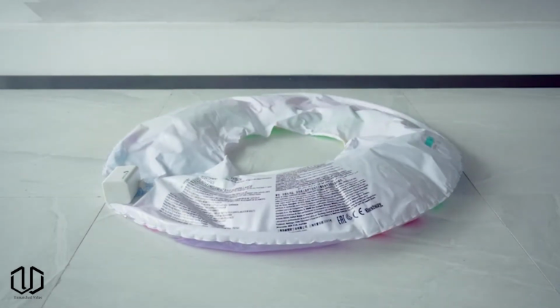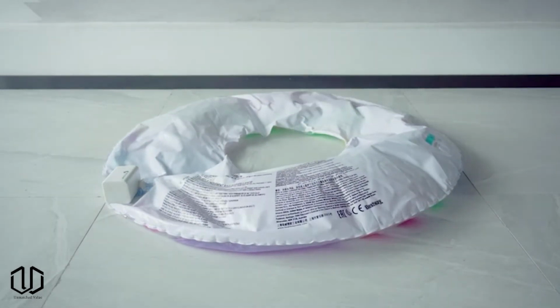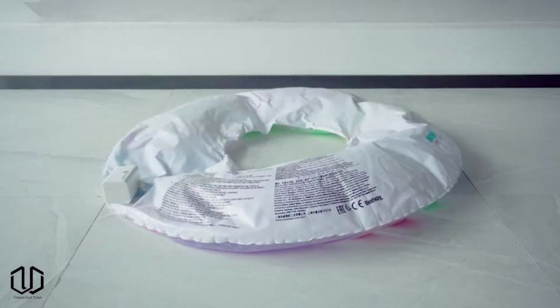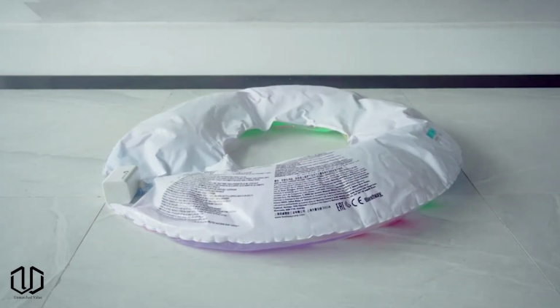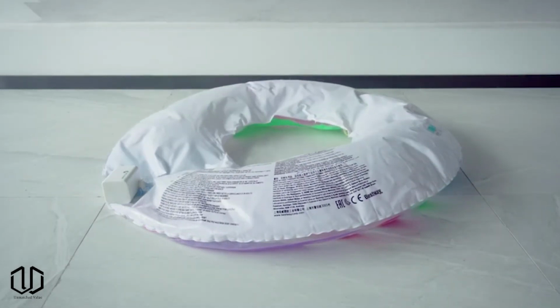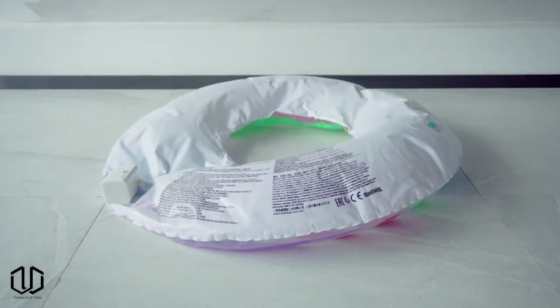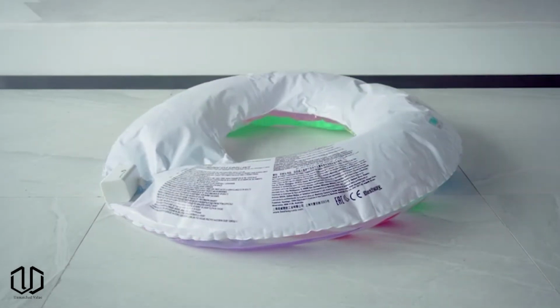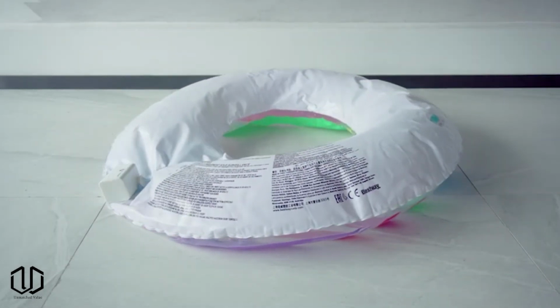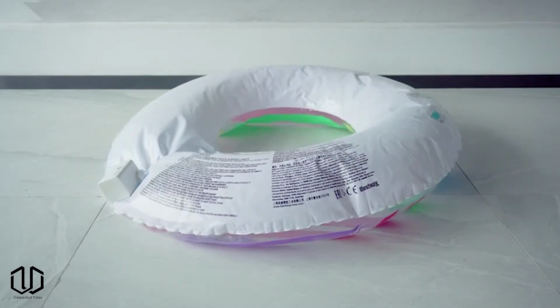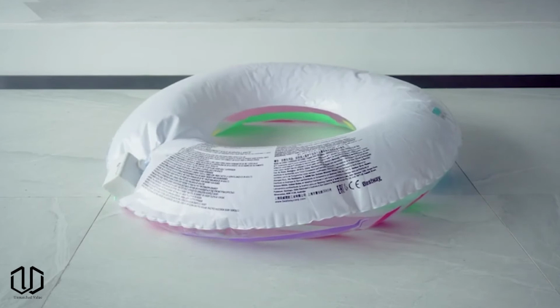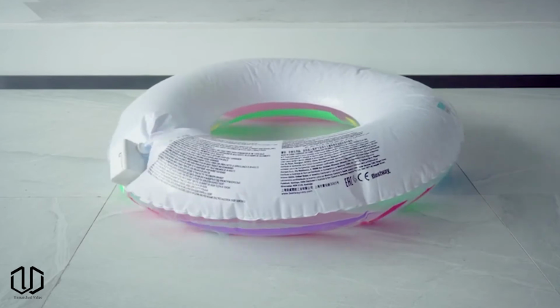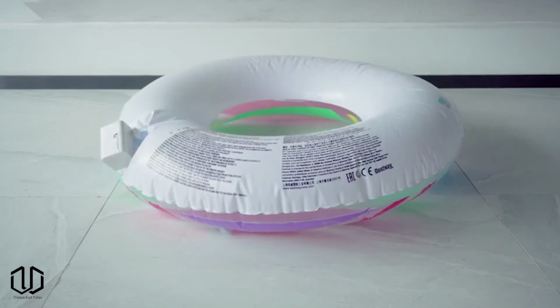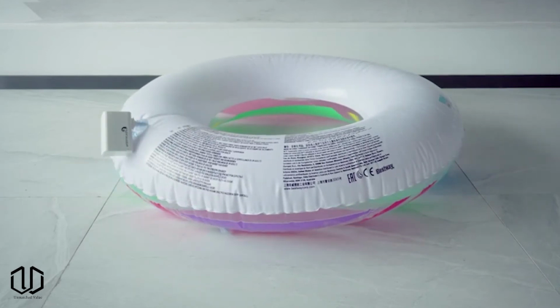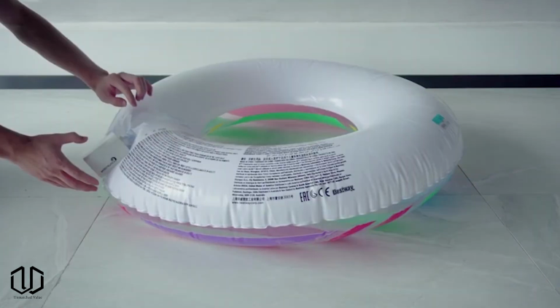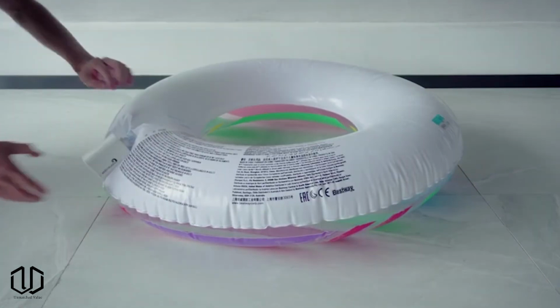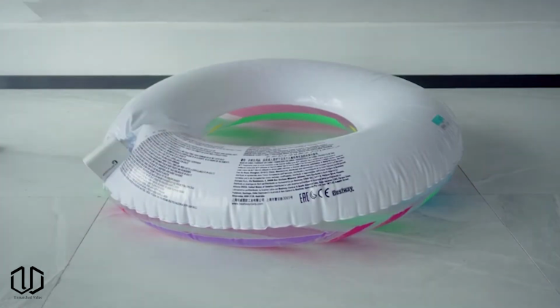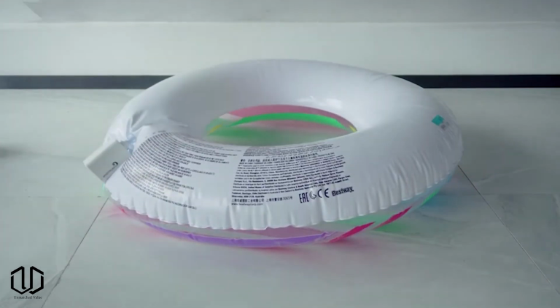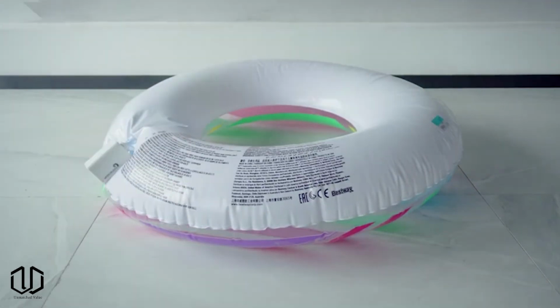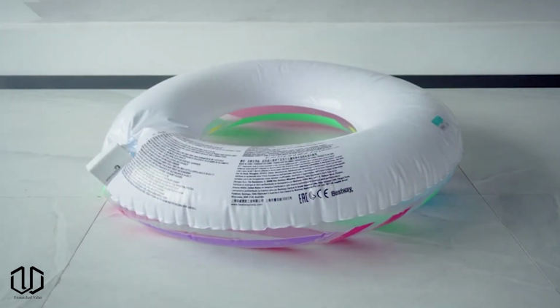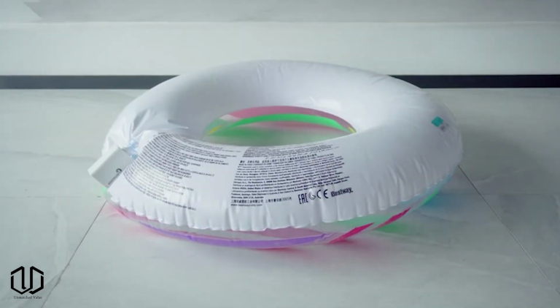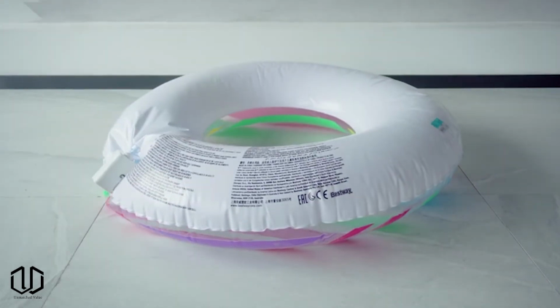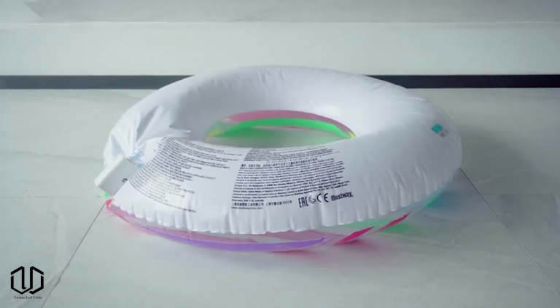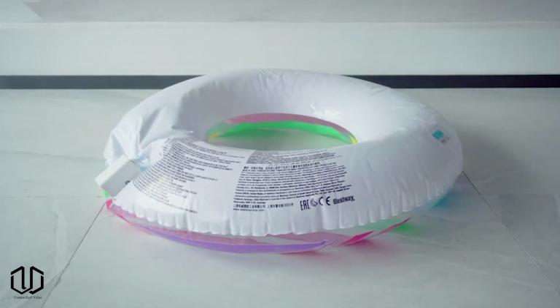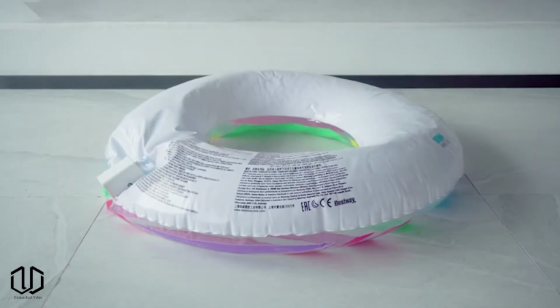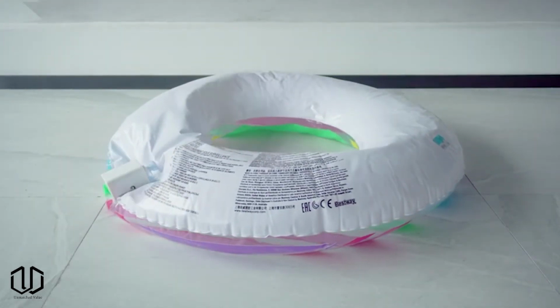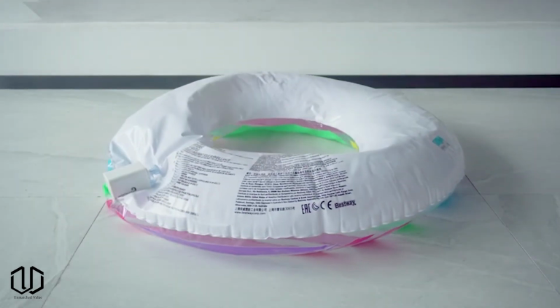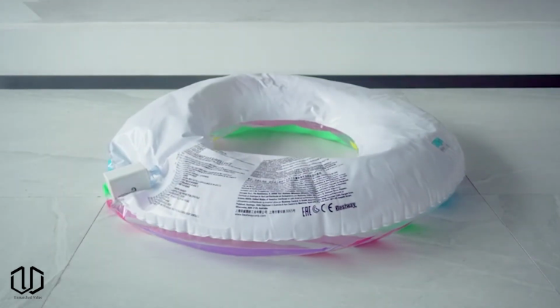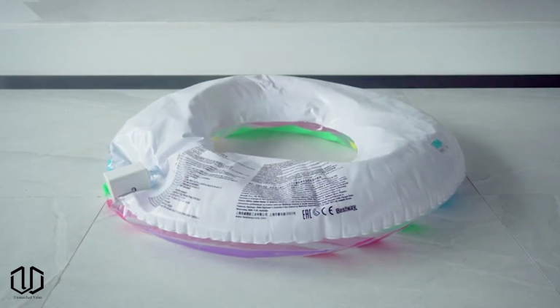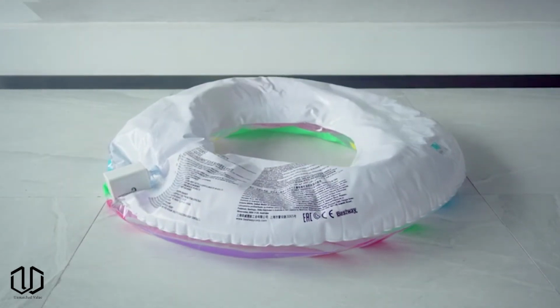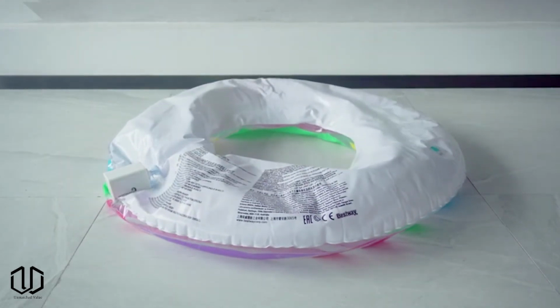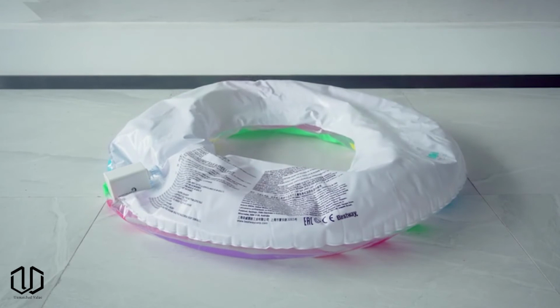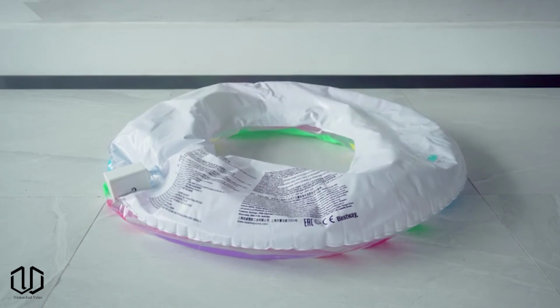It is also able to help quickly deflate these items when you're done using them. Once the battery is charged, it can support 40 minutes of continuous use.